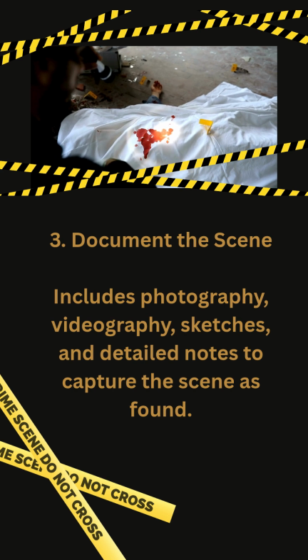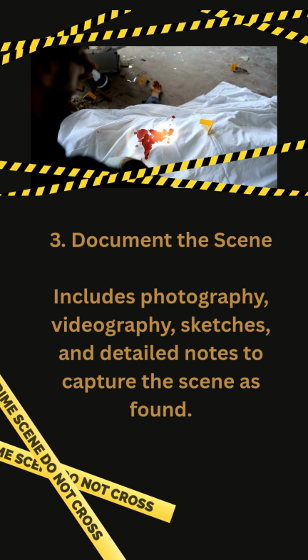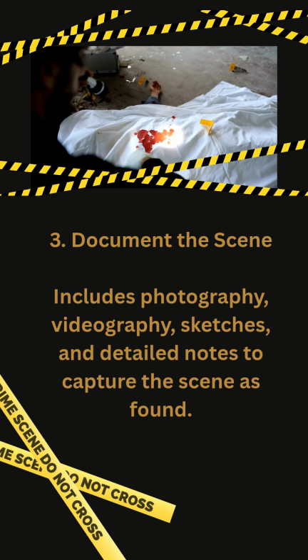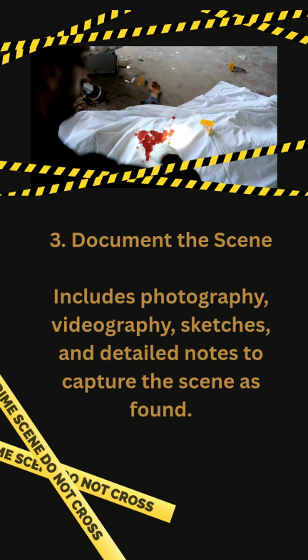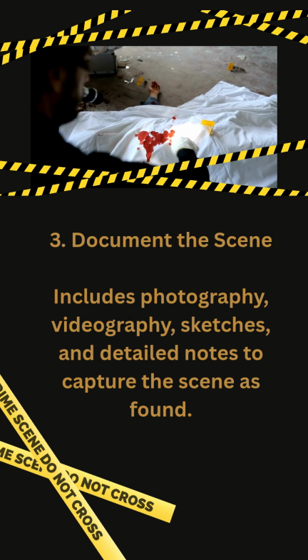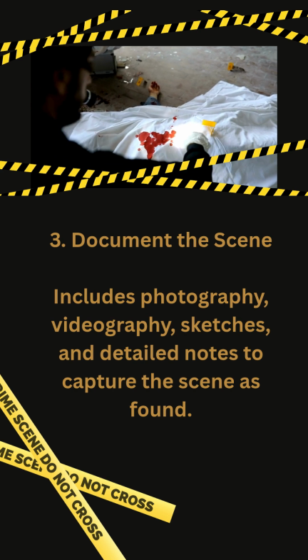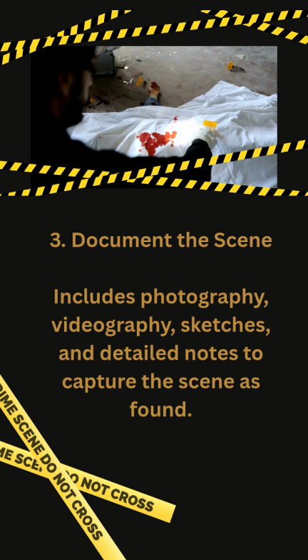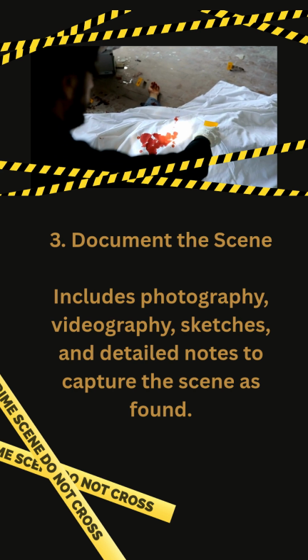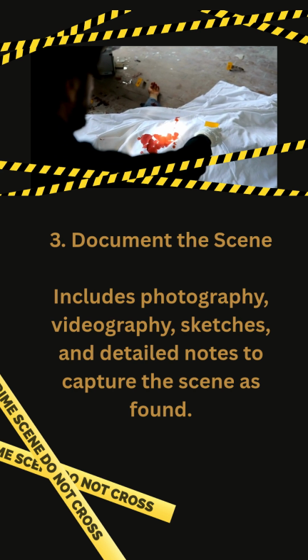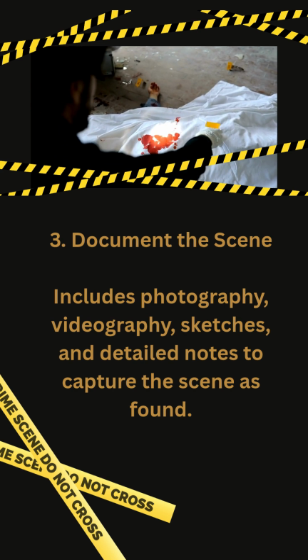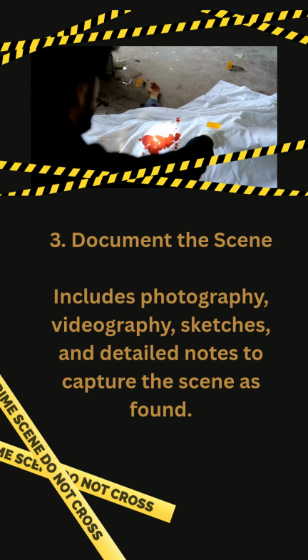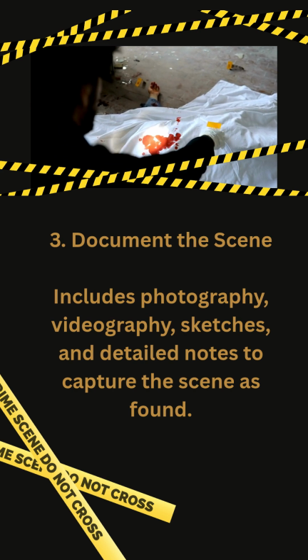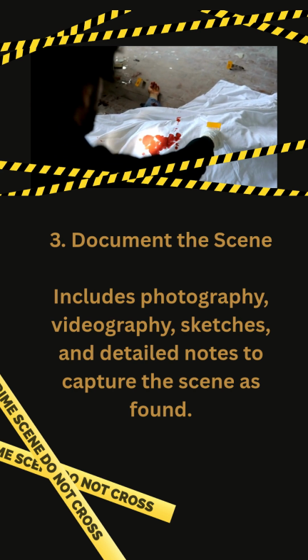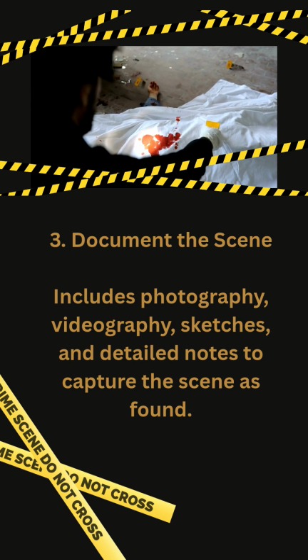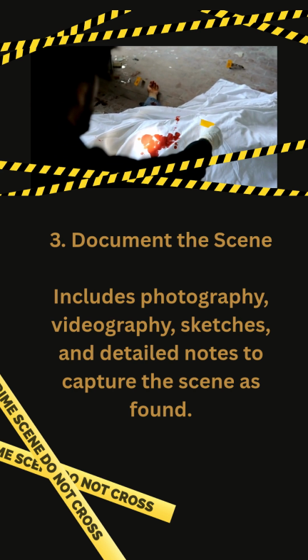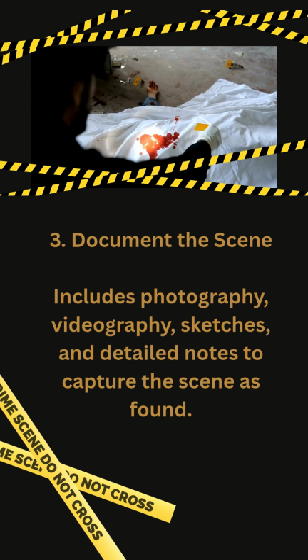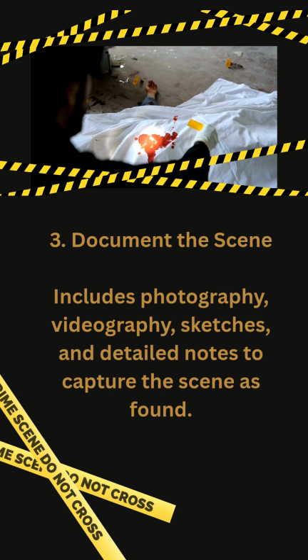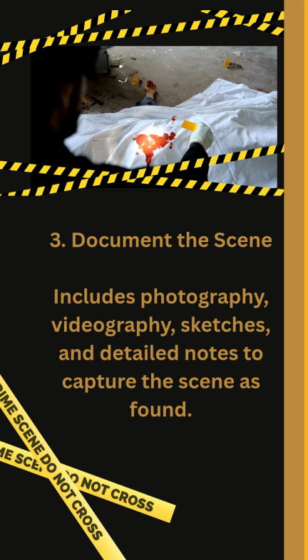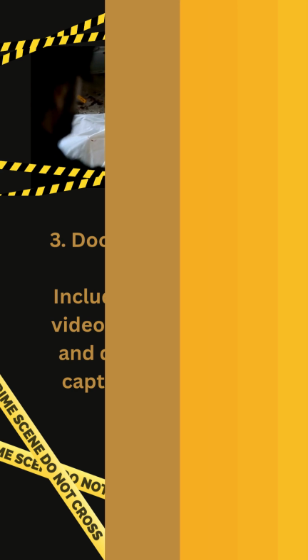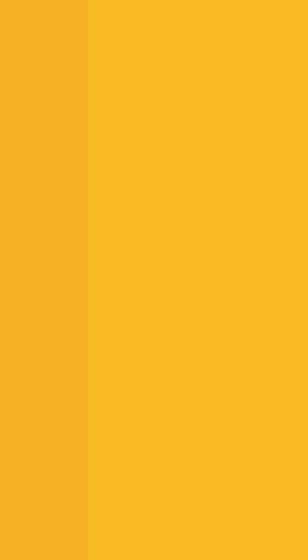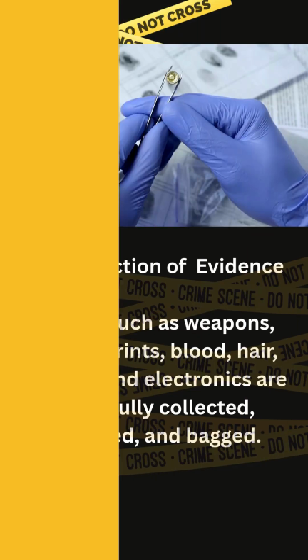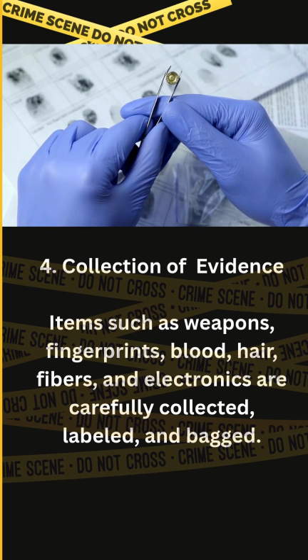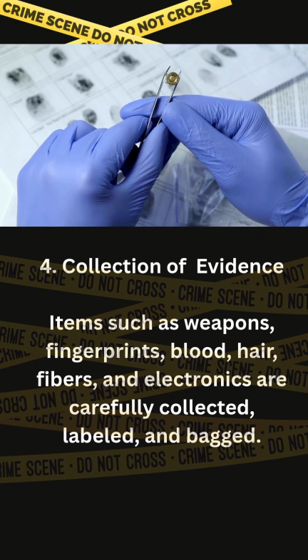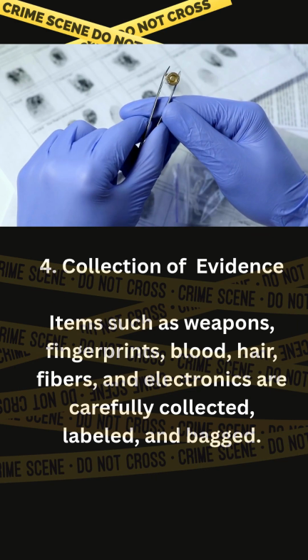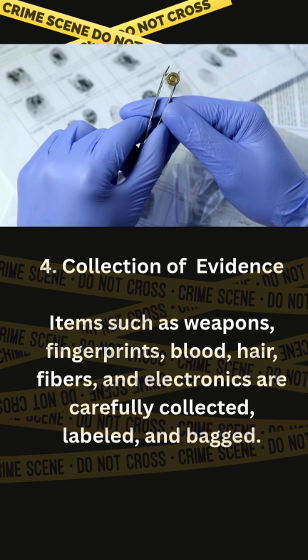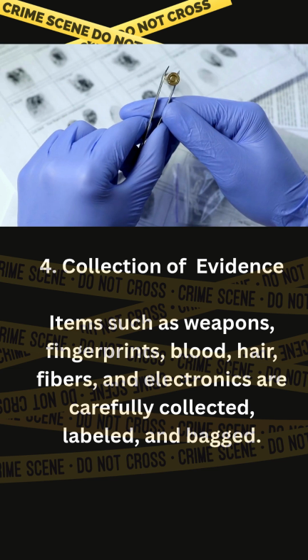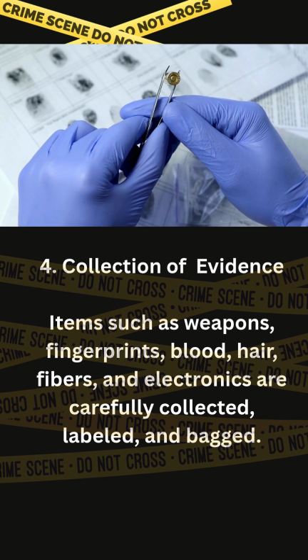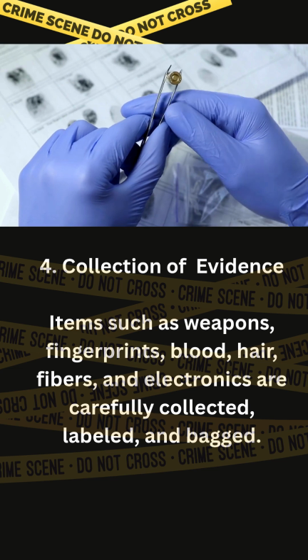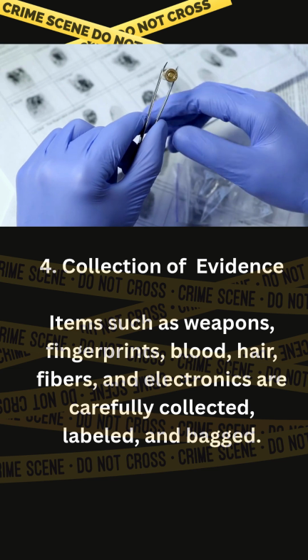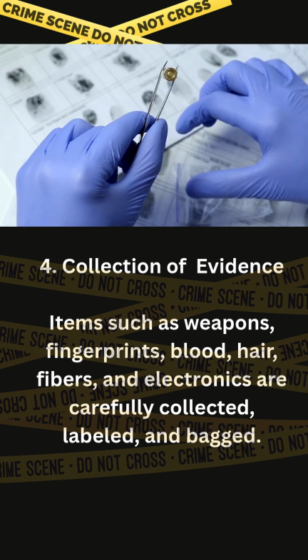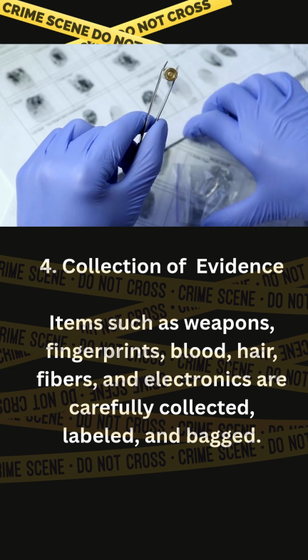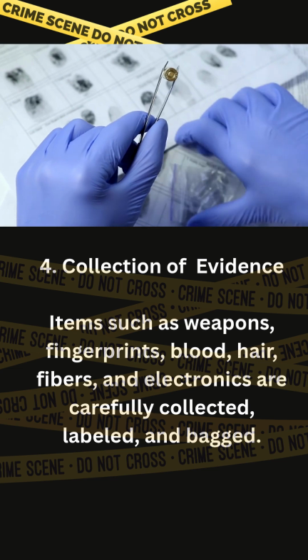Document the scene. This includes photography, videography, sketches, and detailed notes to capture the scene as it is found.